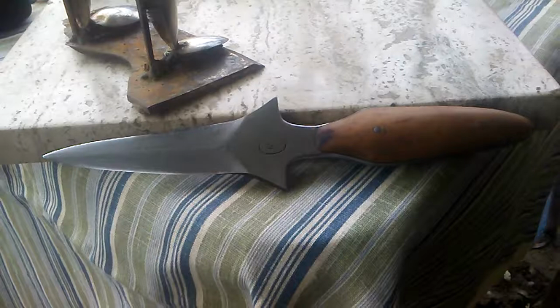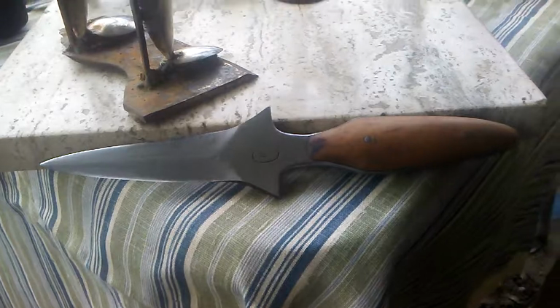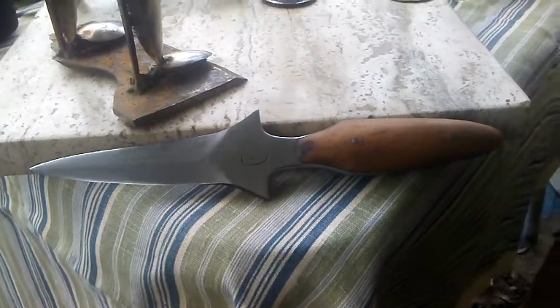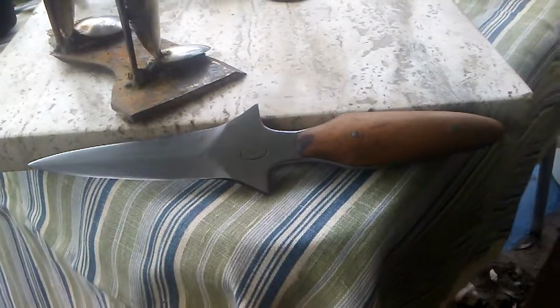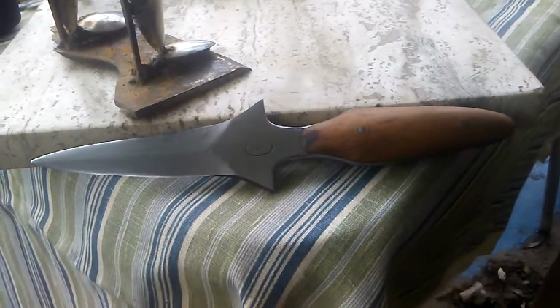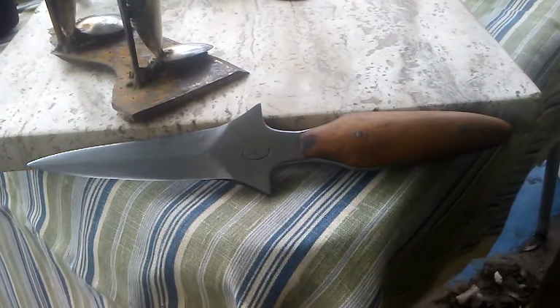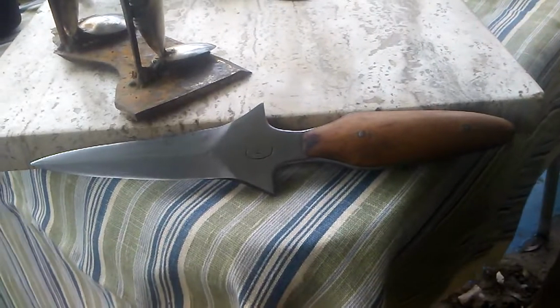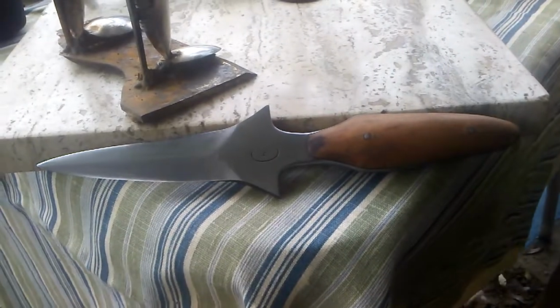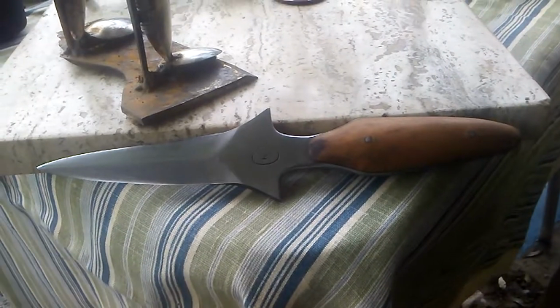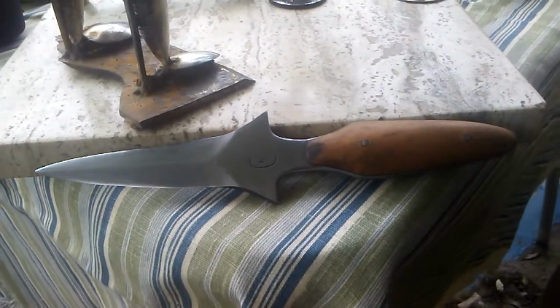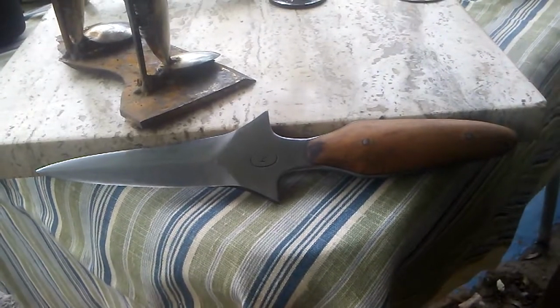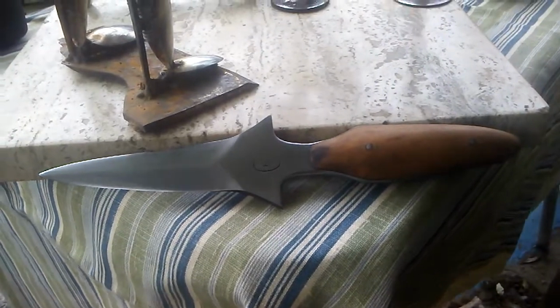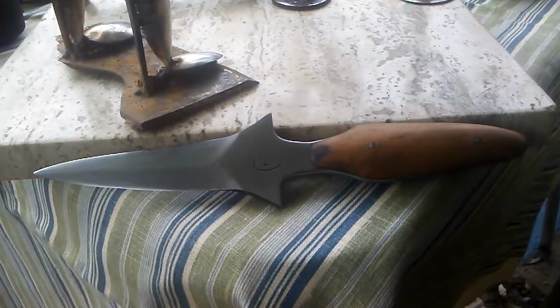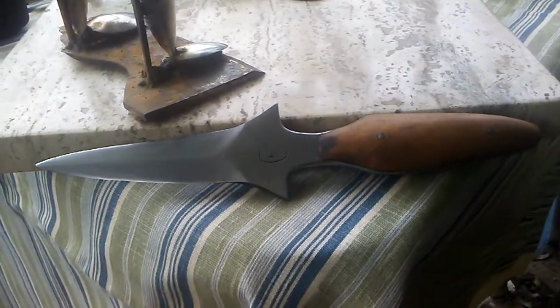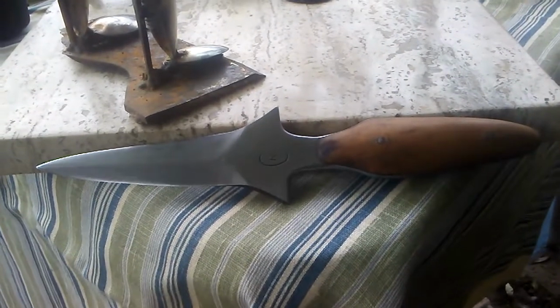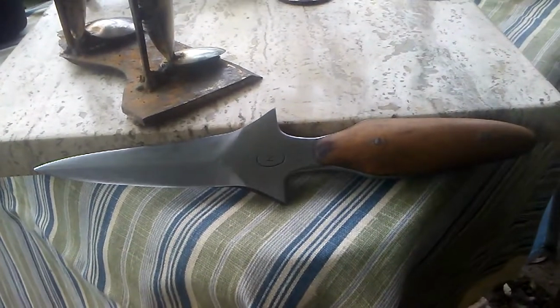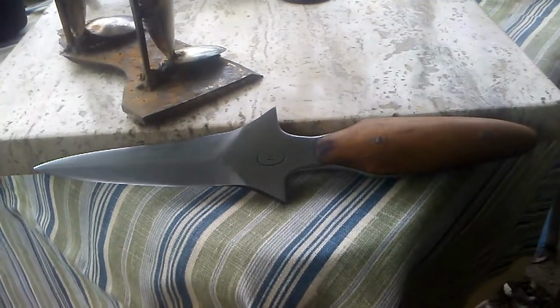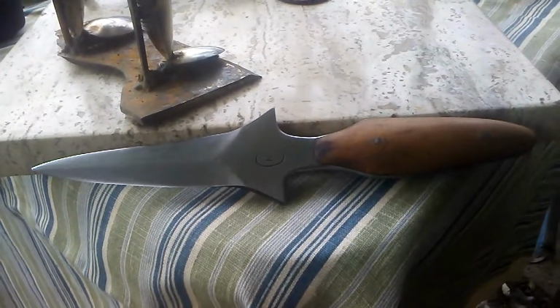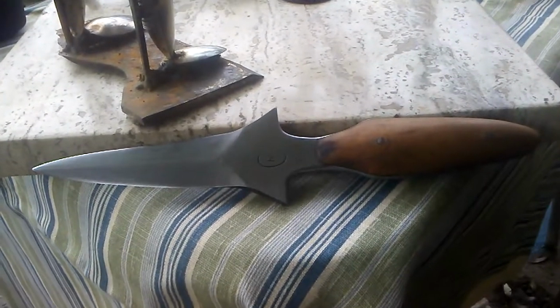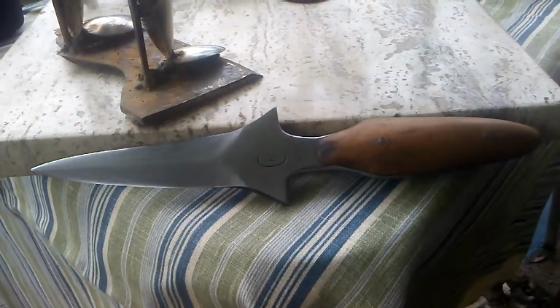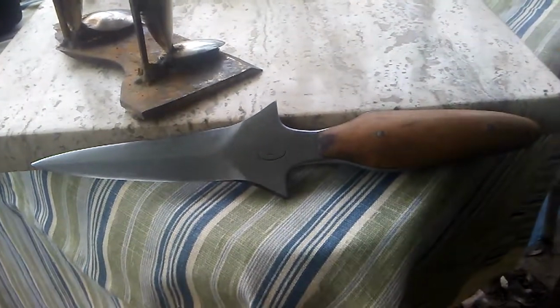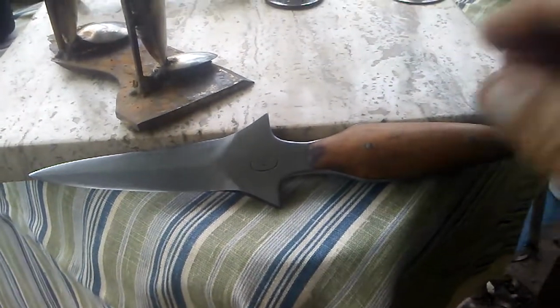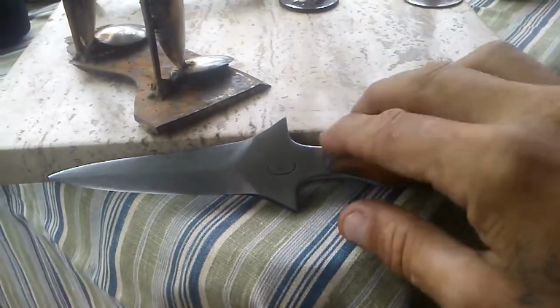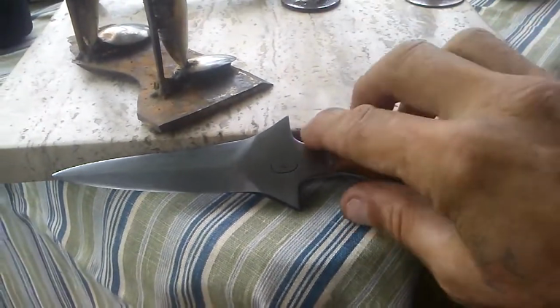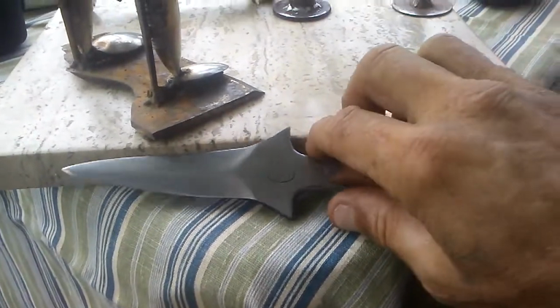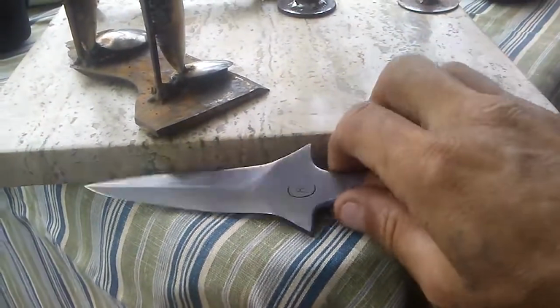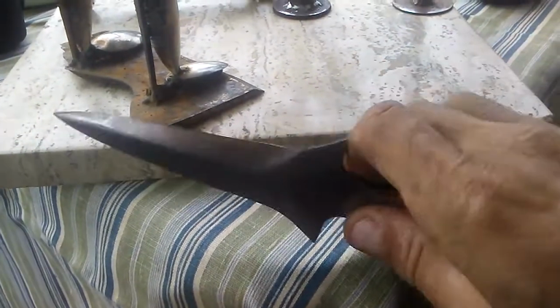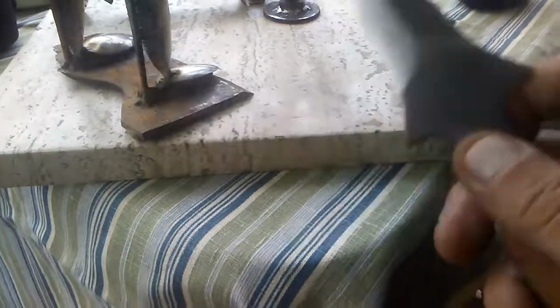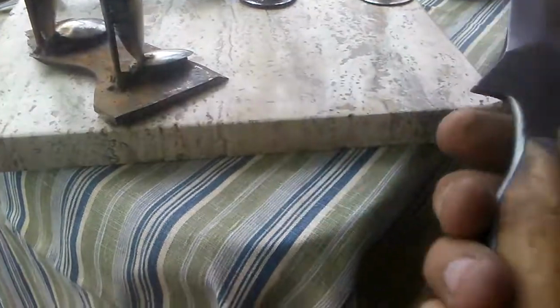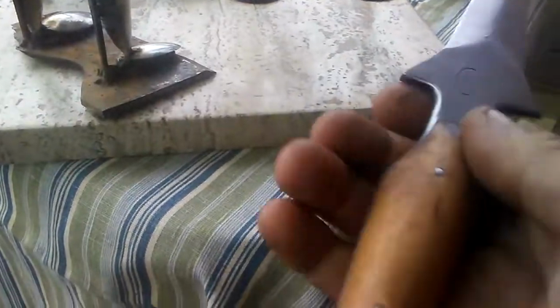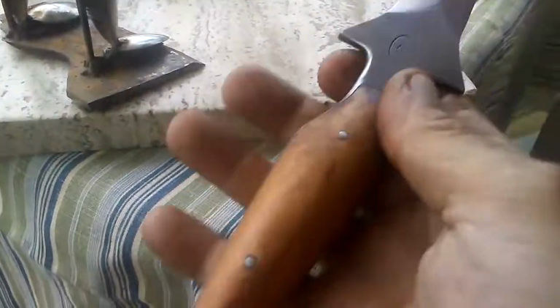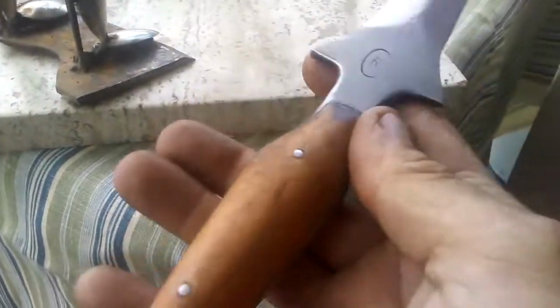Double one double two right here. Wanted to show off a new knife — a little dagger I made for somebody.